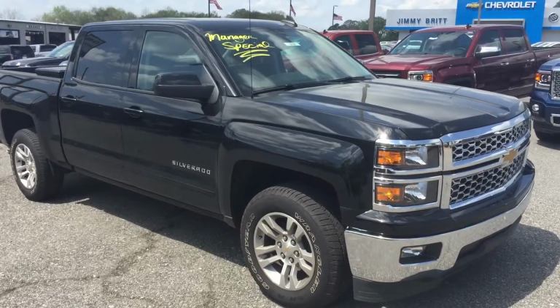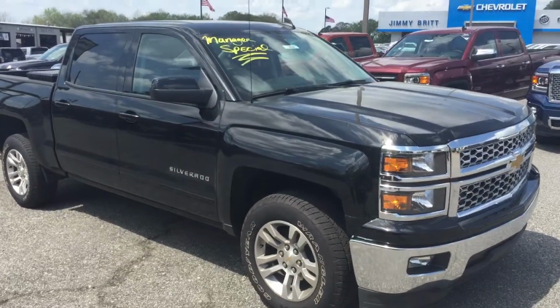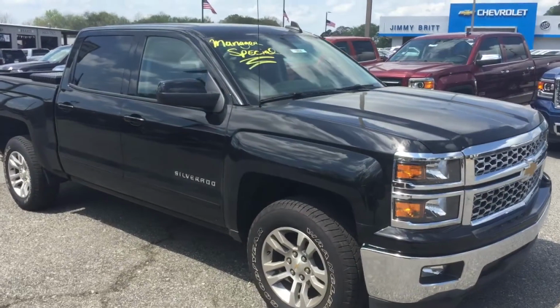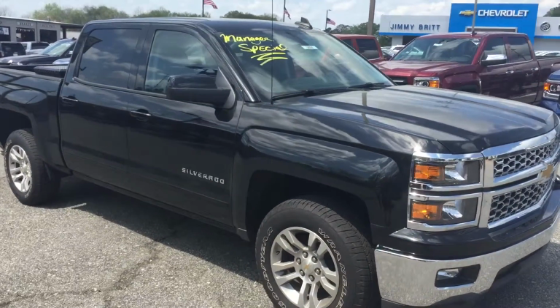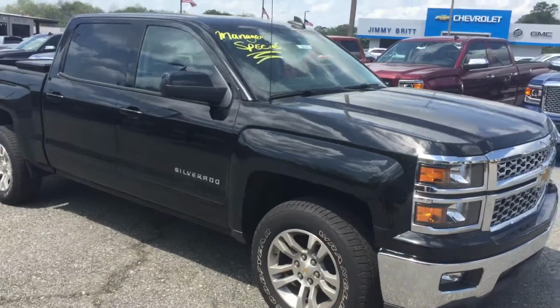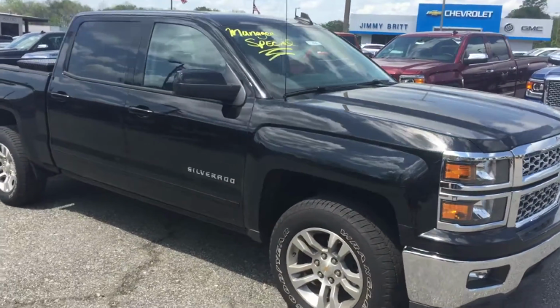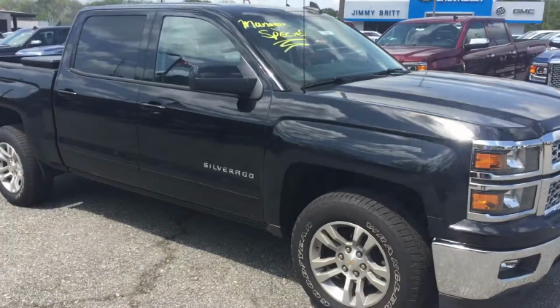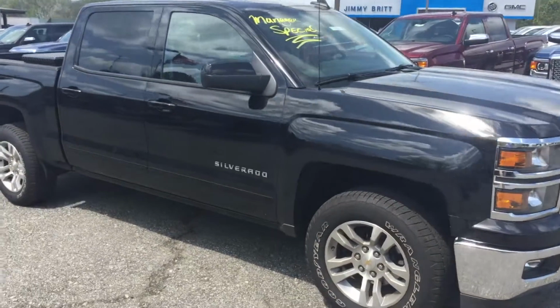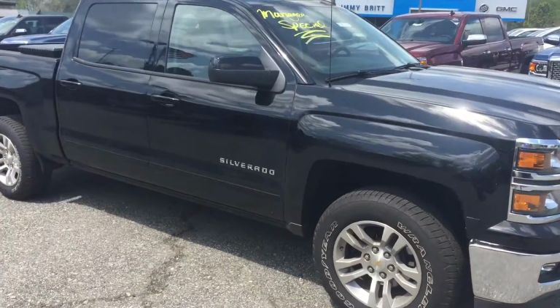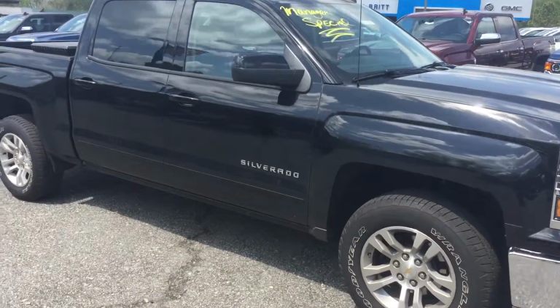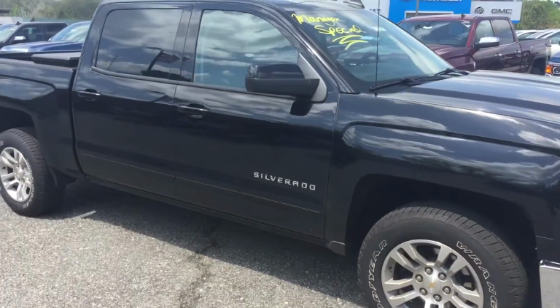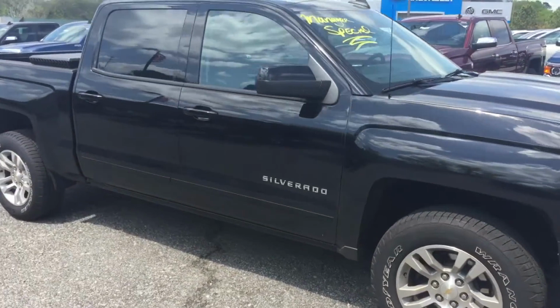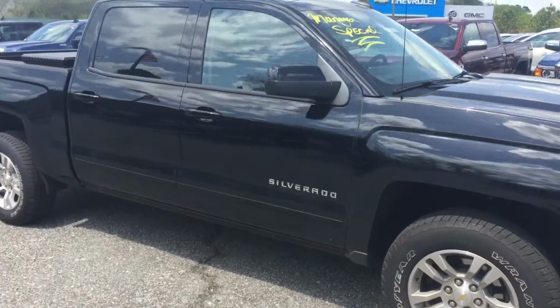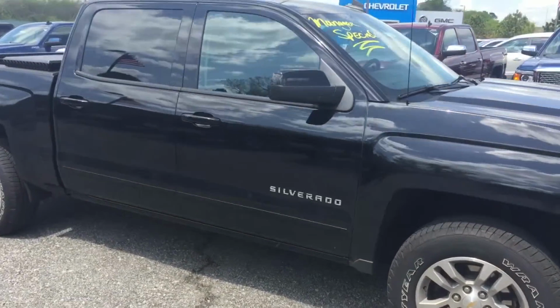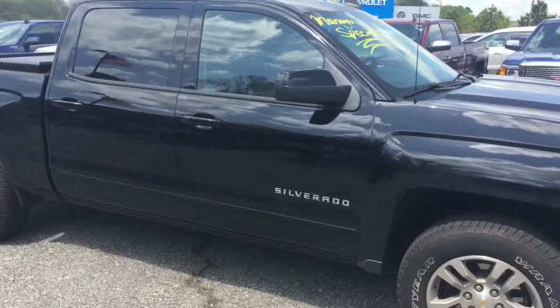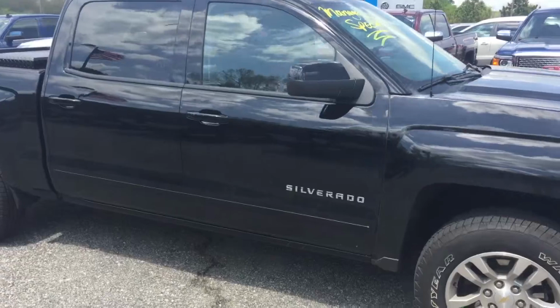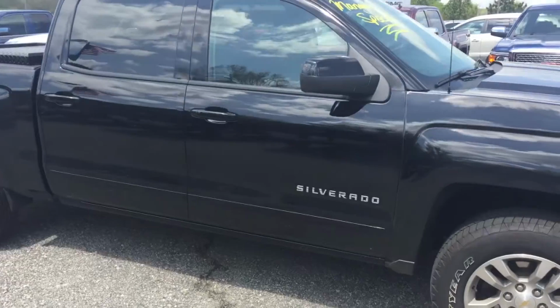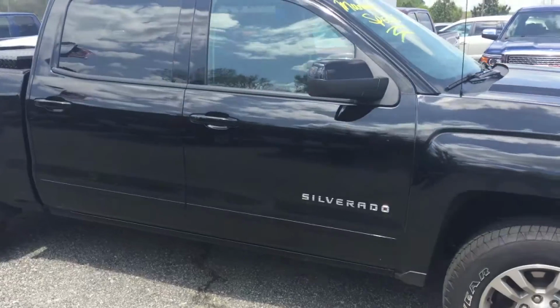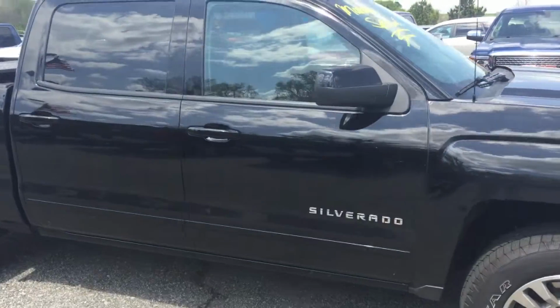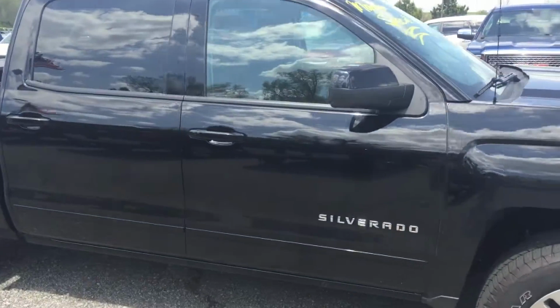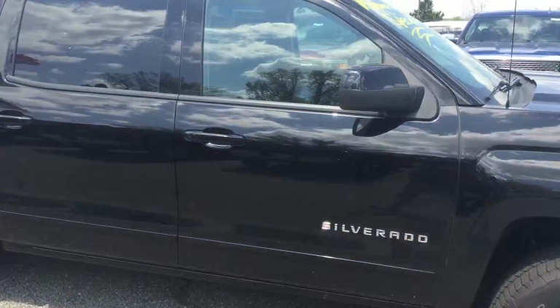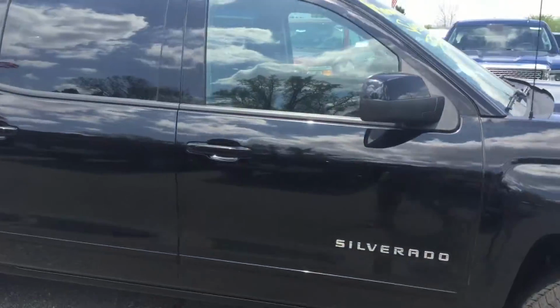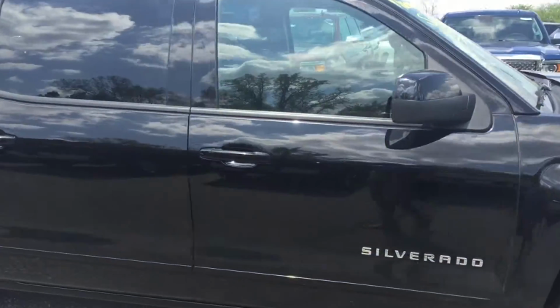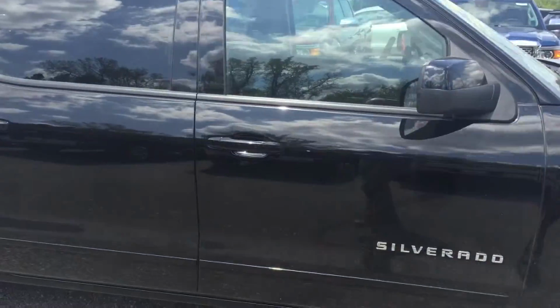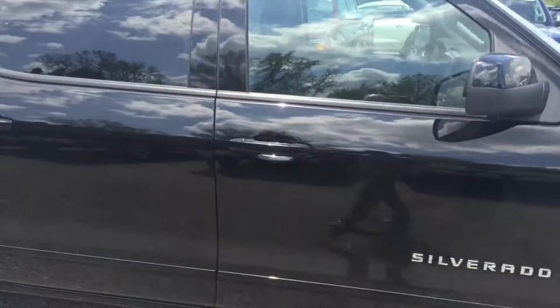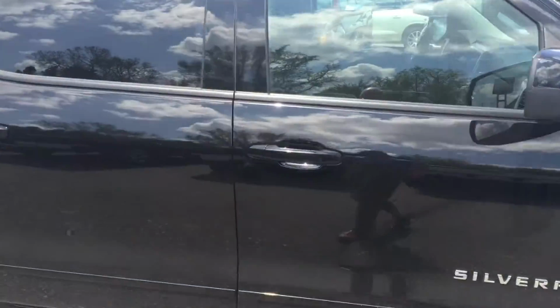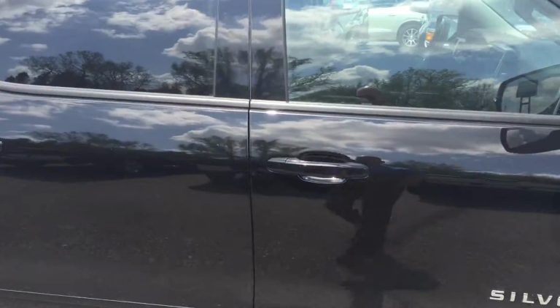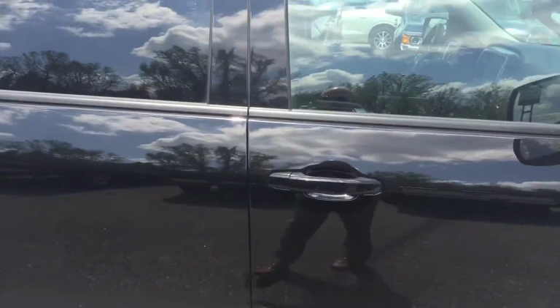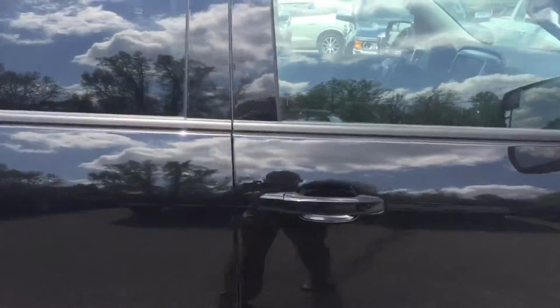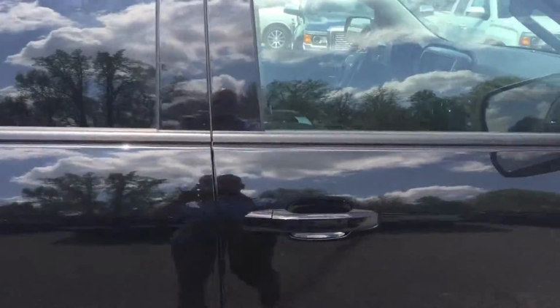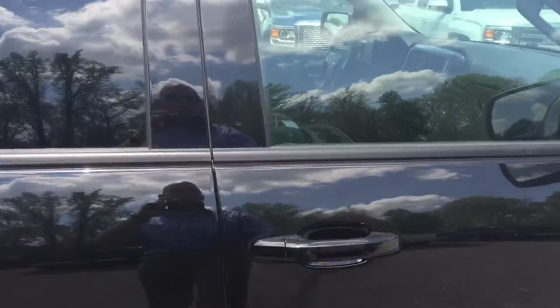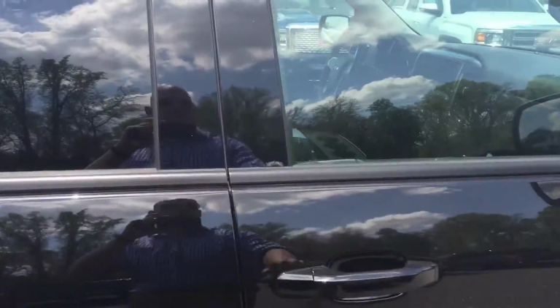Hey Patrick, this is Brandon of Virginia River and Chevrolet. I want to show you this black crew cab that we have. It's a manager special.